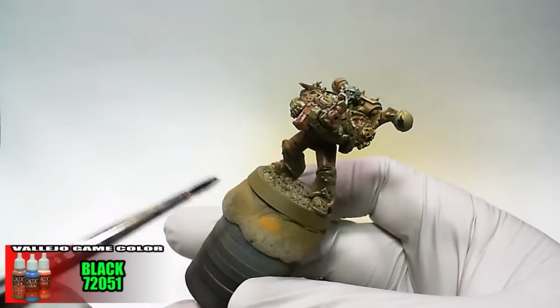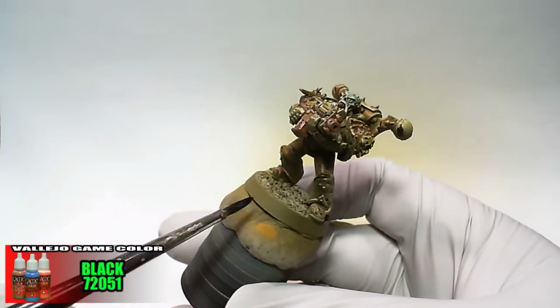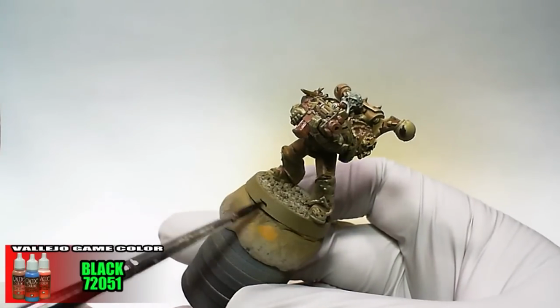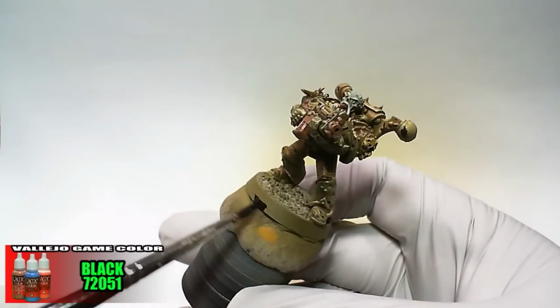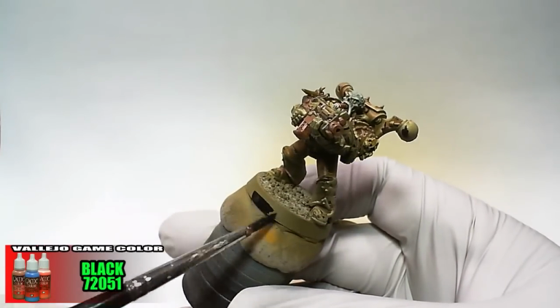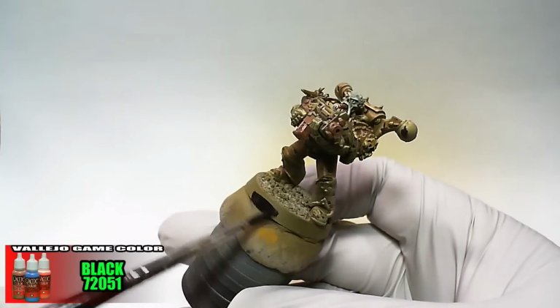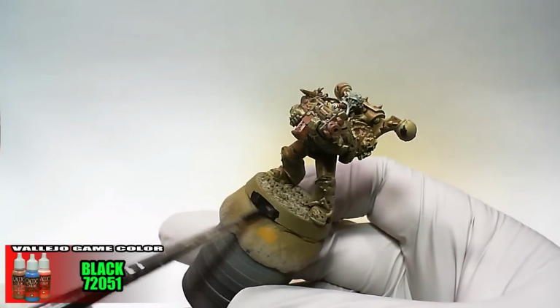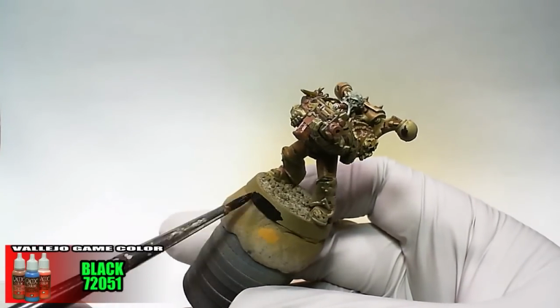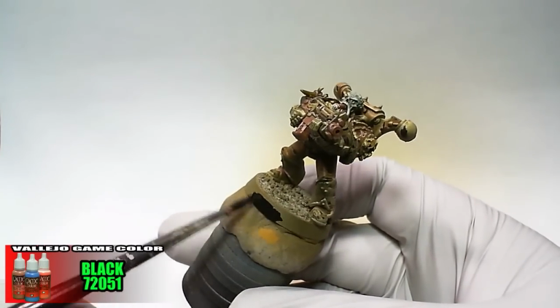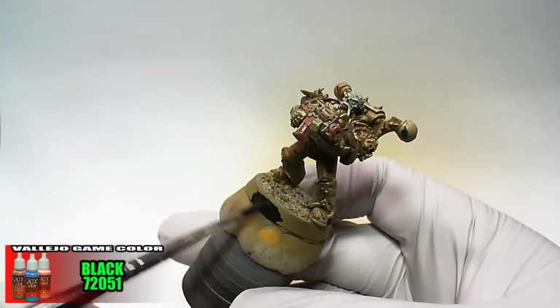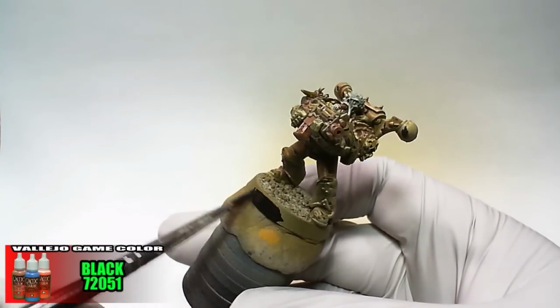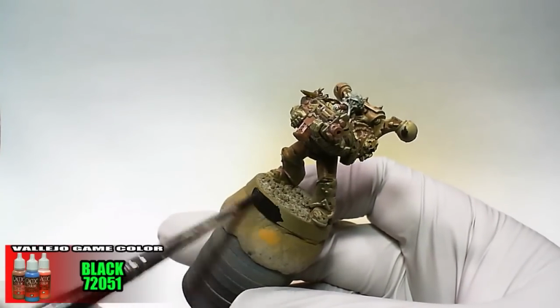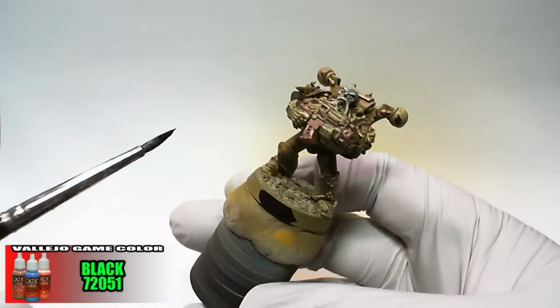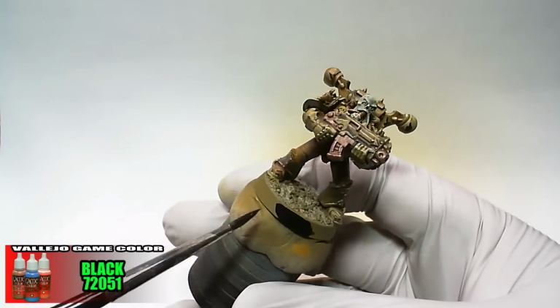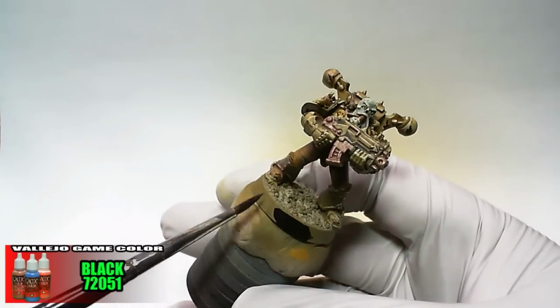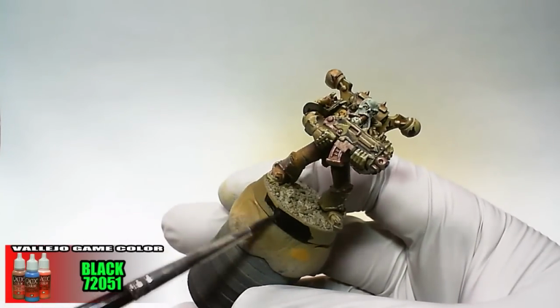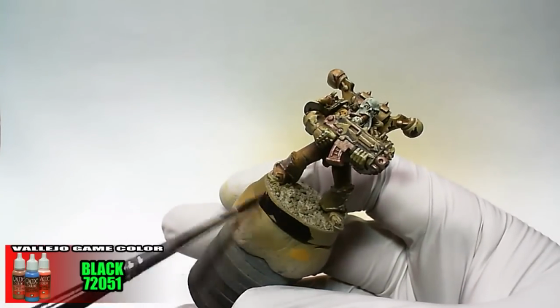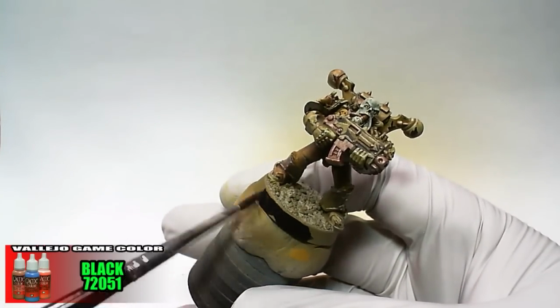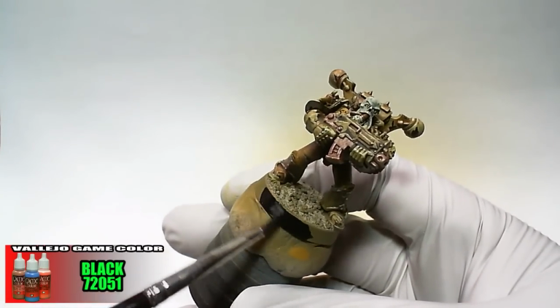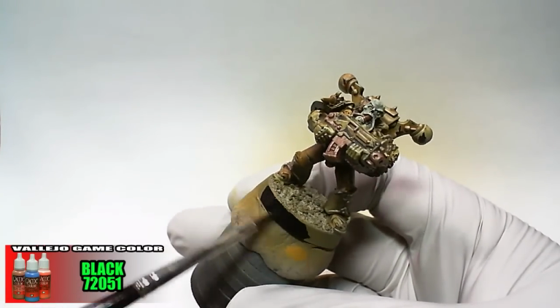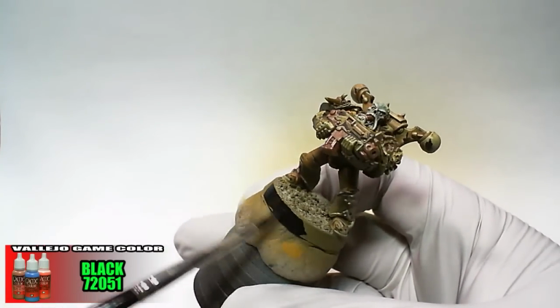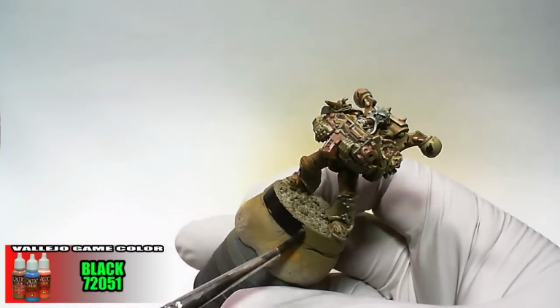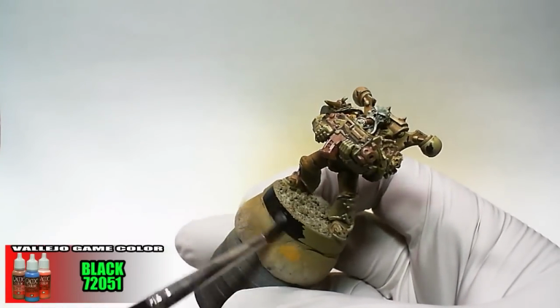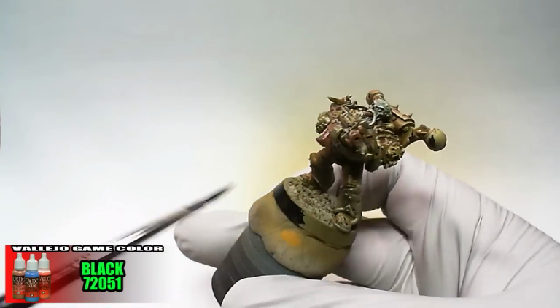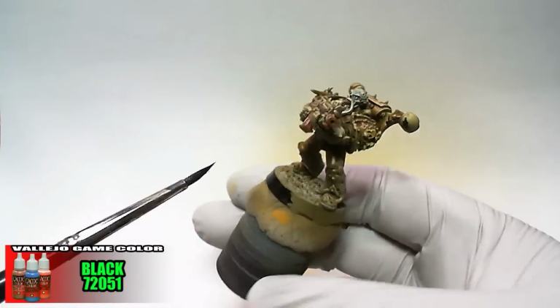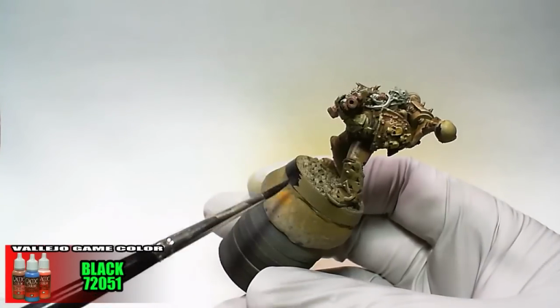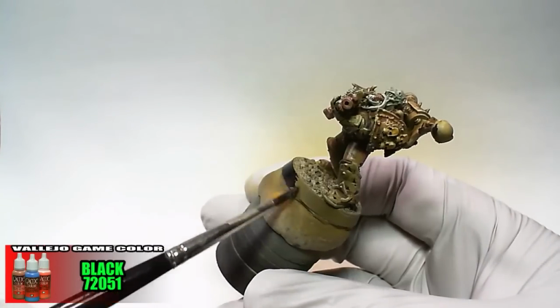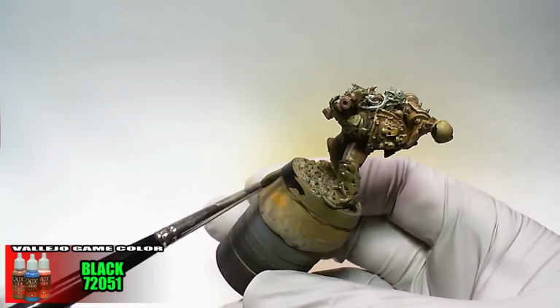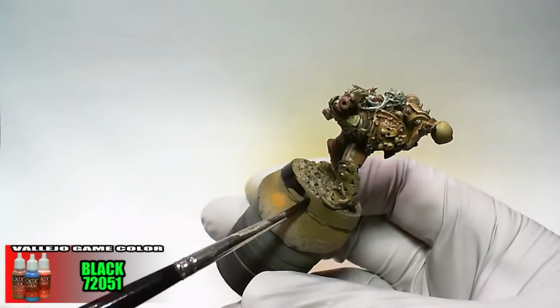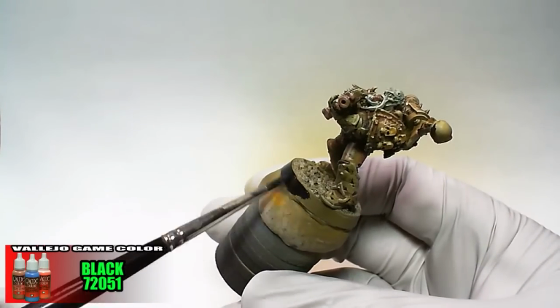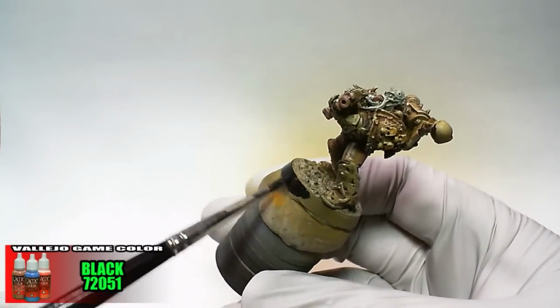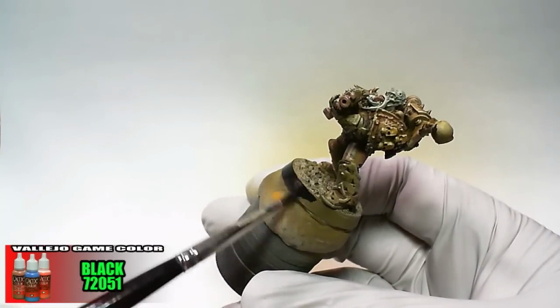Game Color Black is applied to the base lip, and when dry the model receives a coat of Game Color Matte Varnish, then we're ready to game.